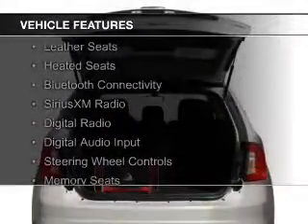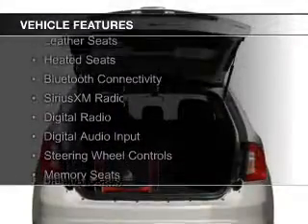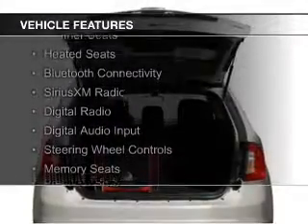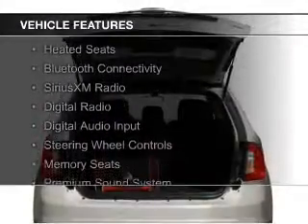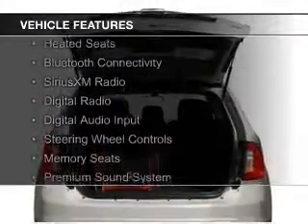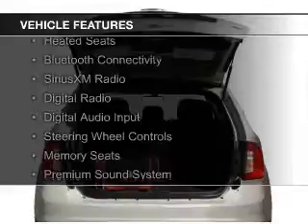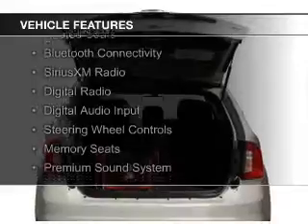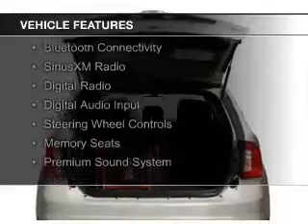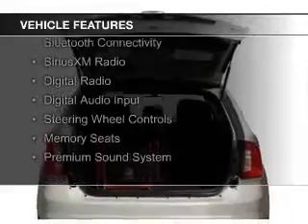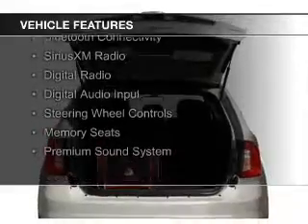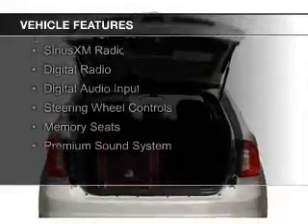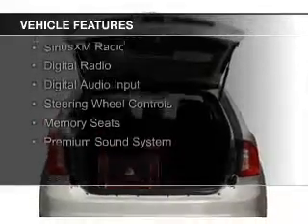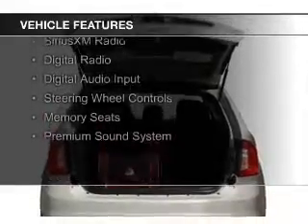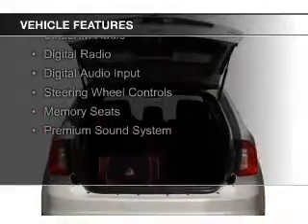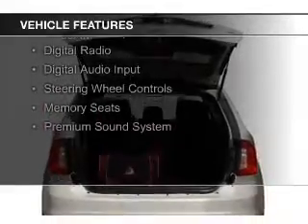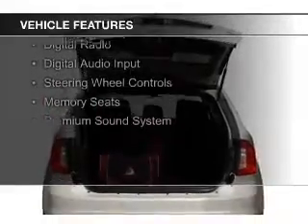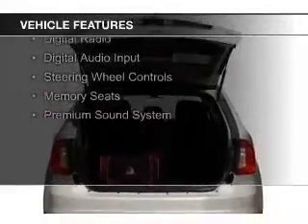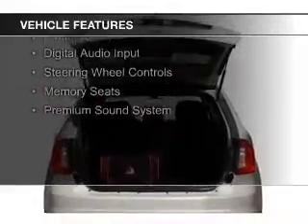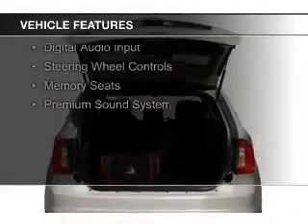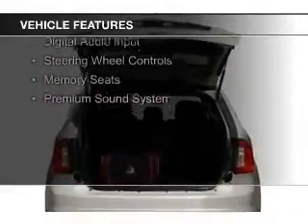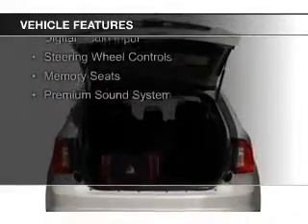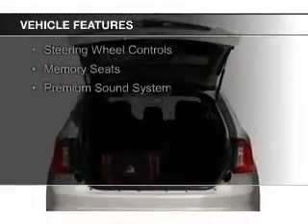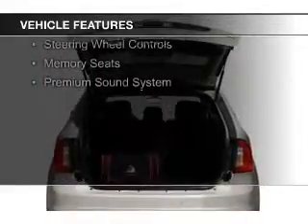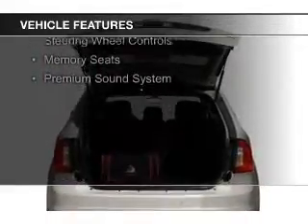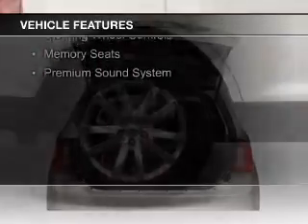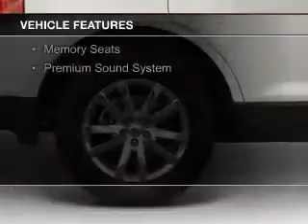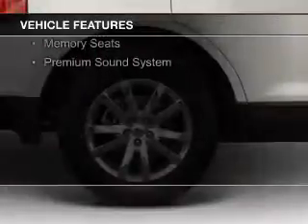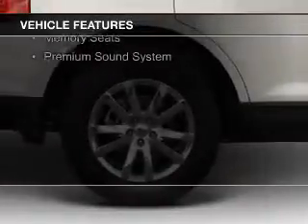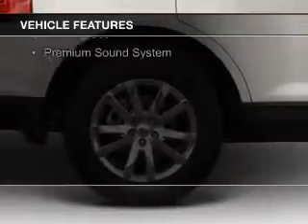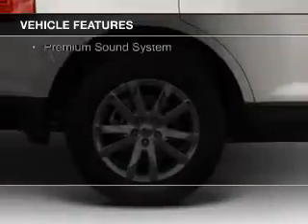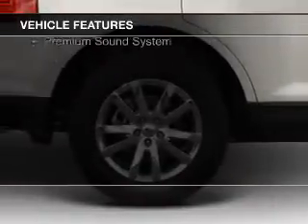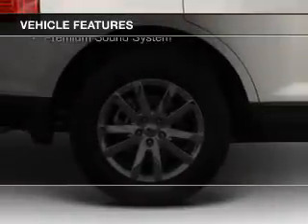leather seats, heated seats, Bluetooth connectivity, Sirius XM satellite radio,